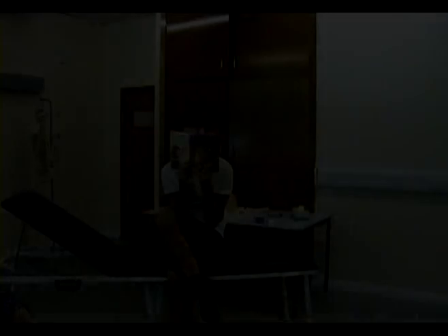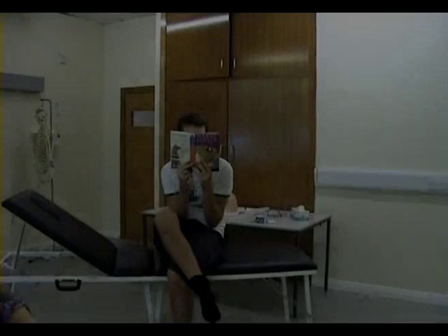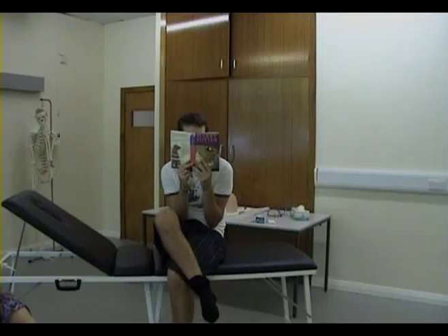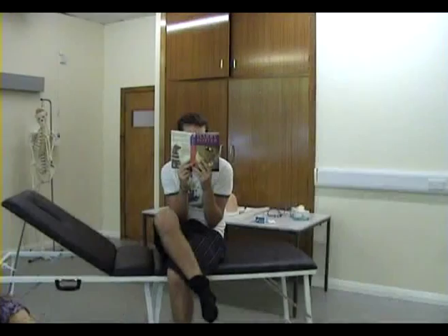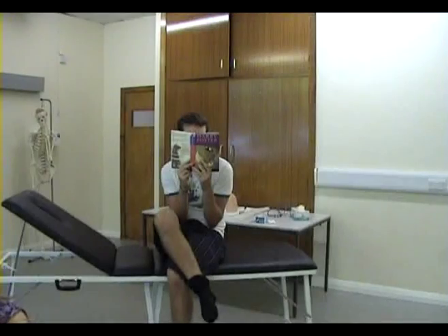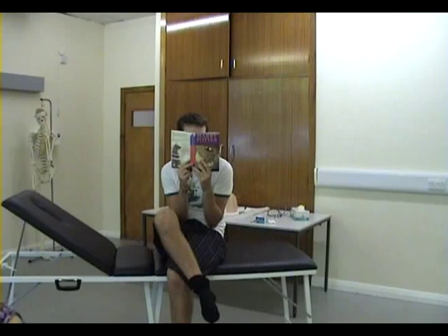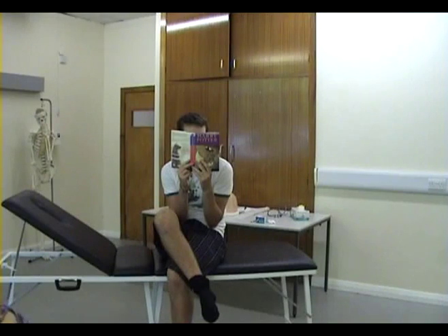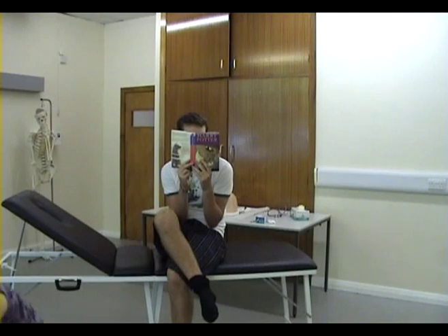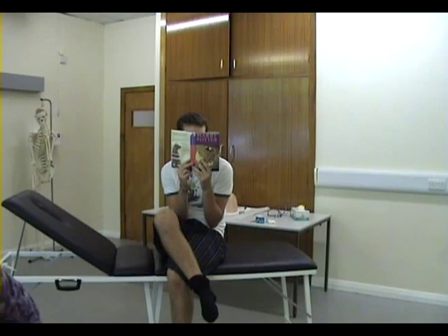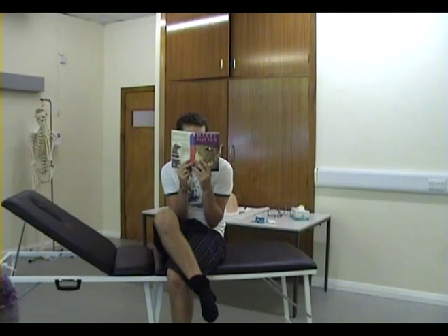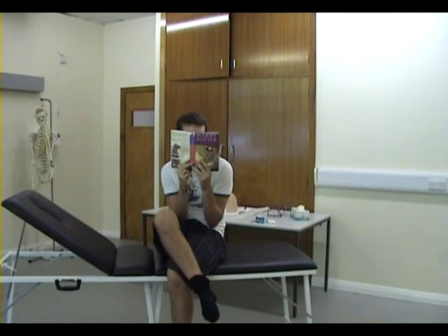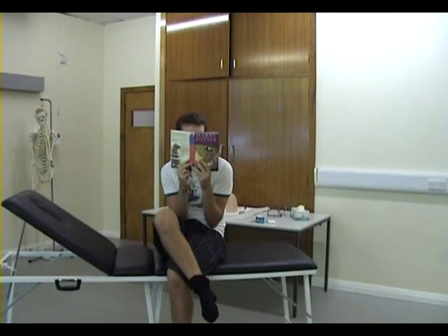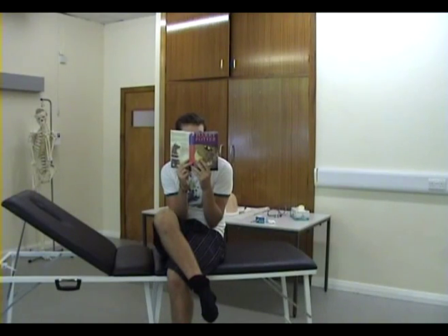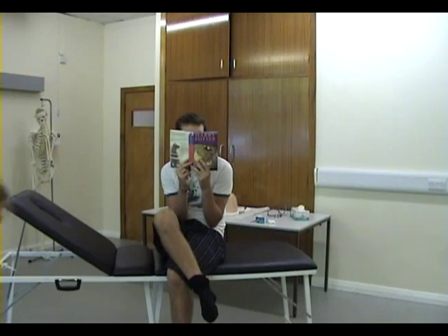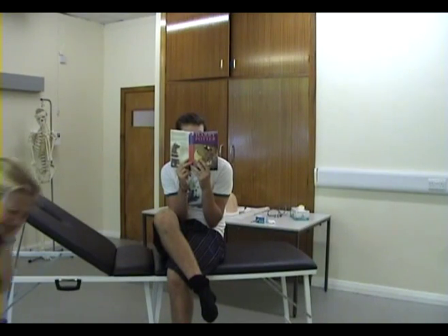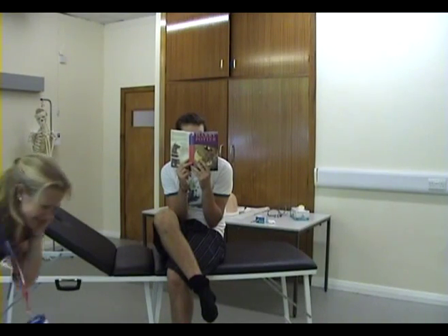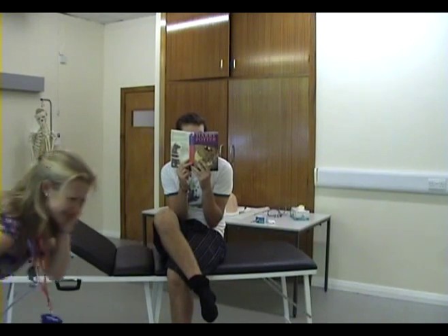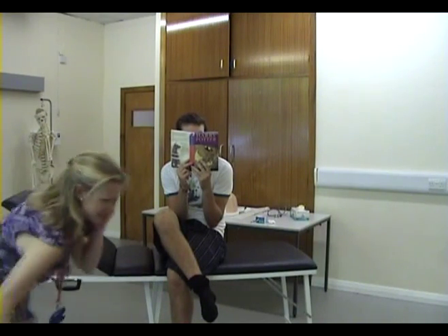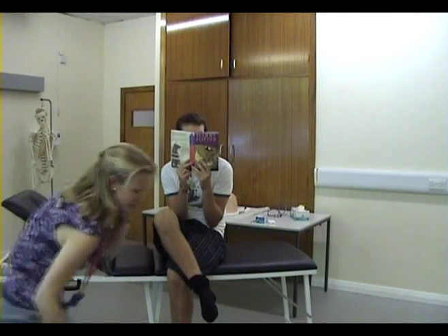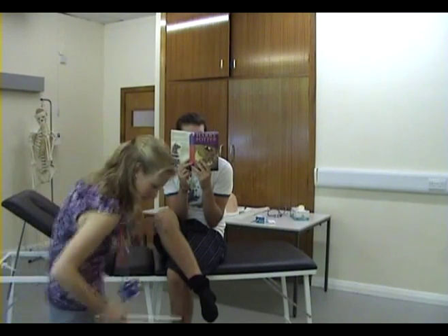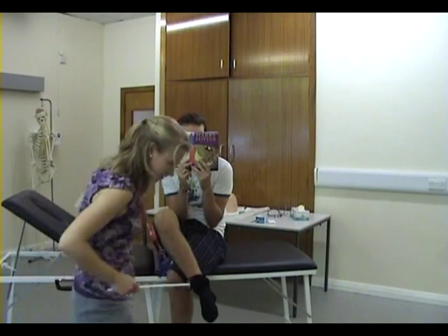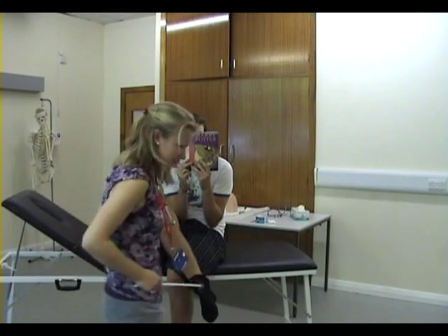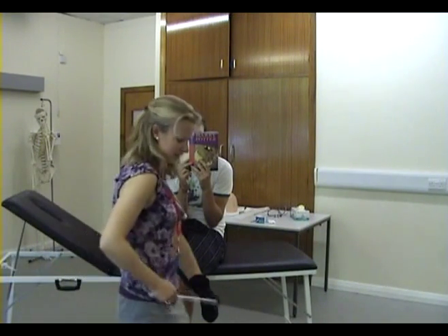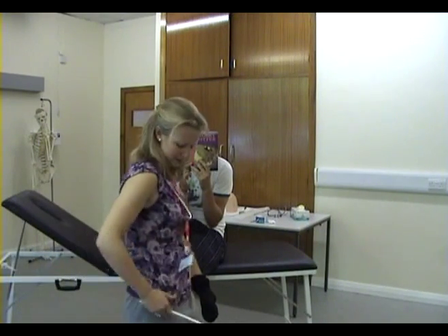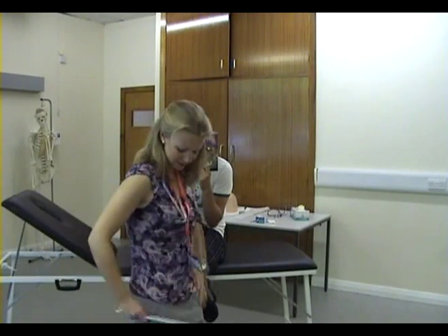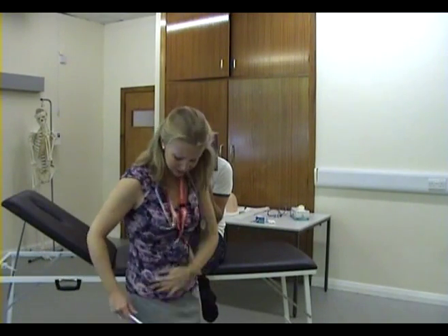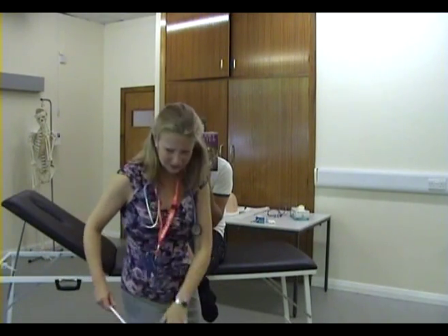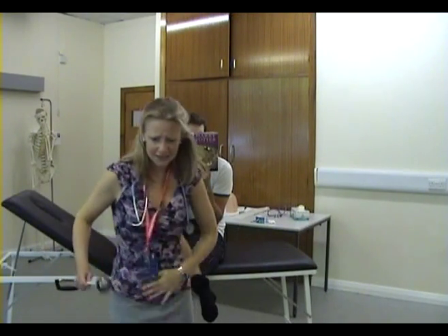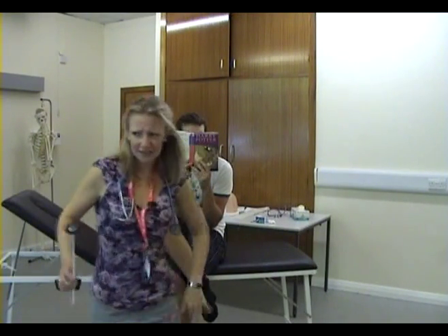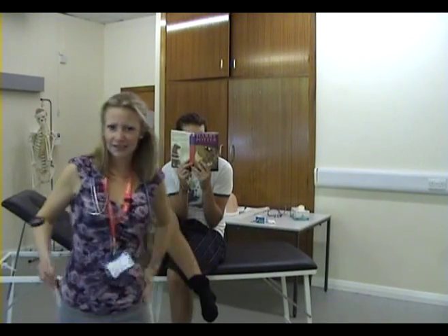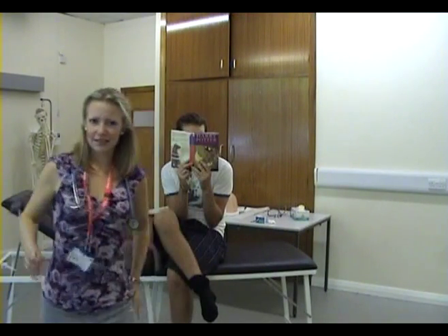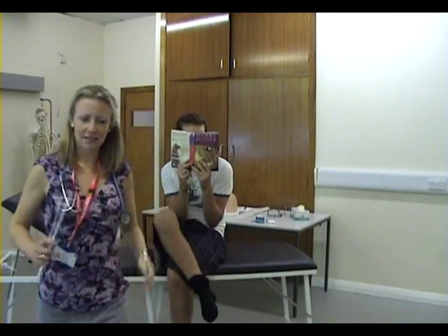The End. Margaret, what on earth are you playing at? Luckily we have just the man to sort you out.